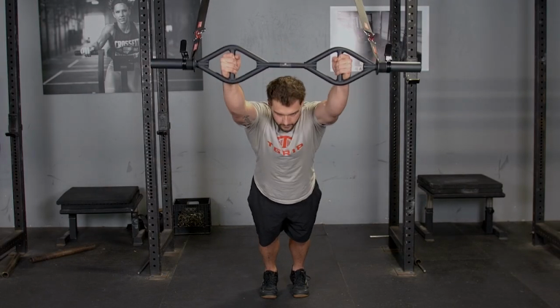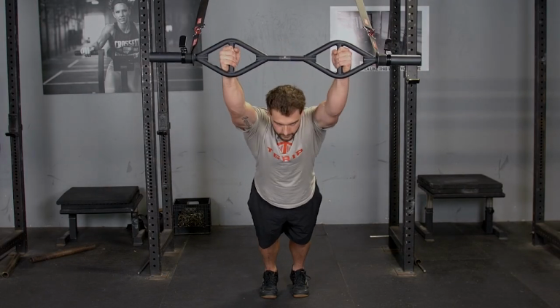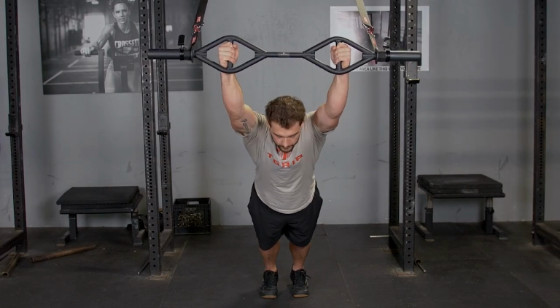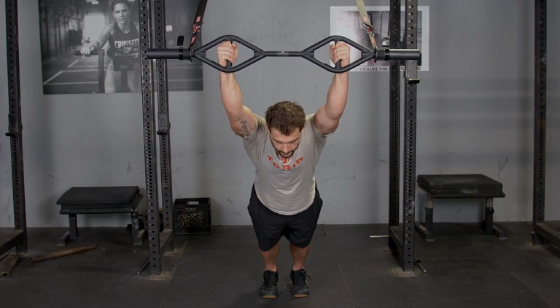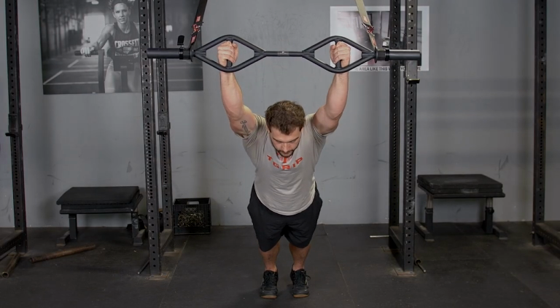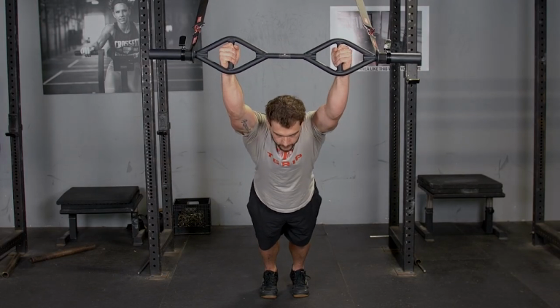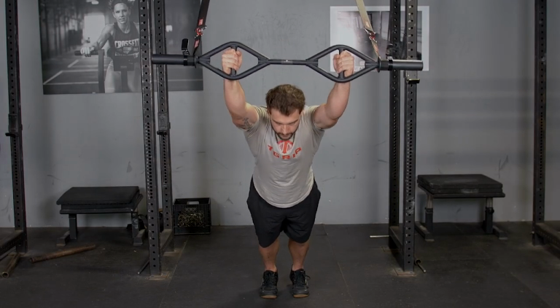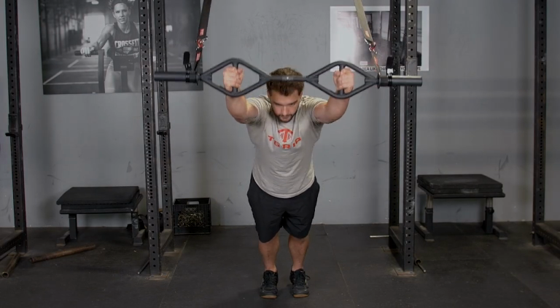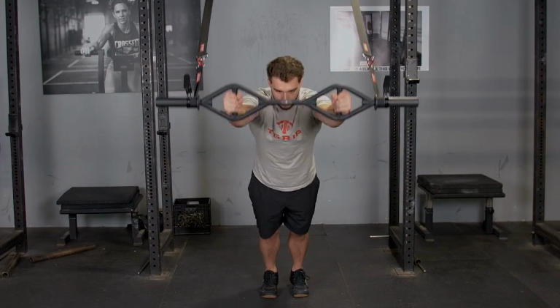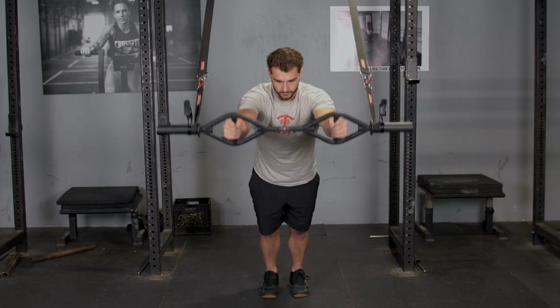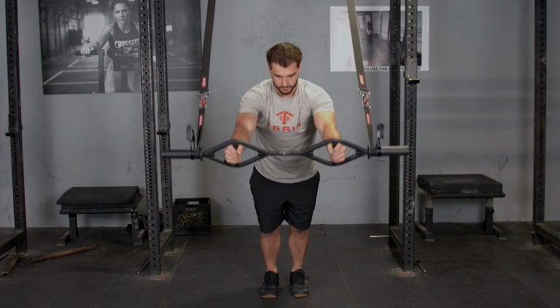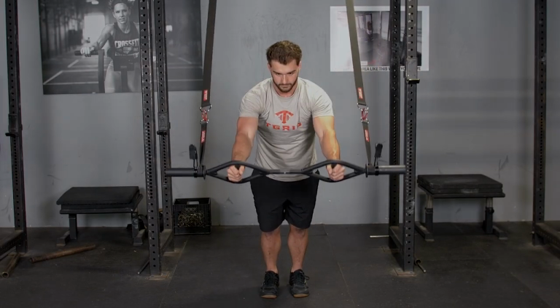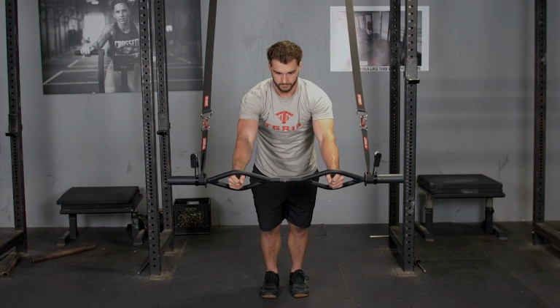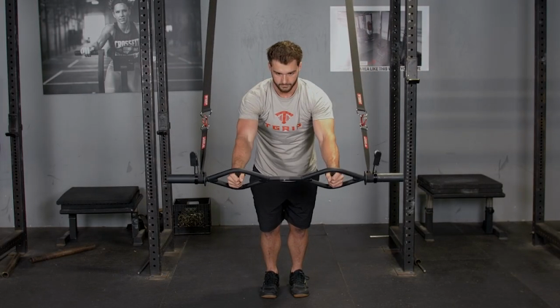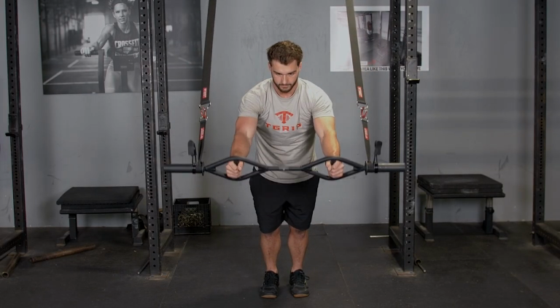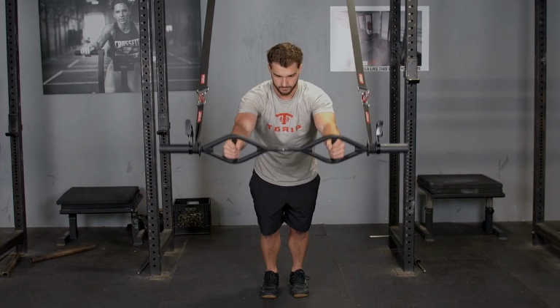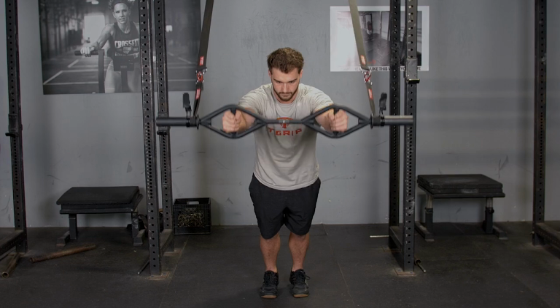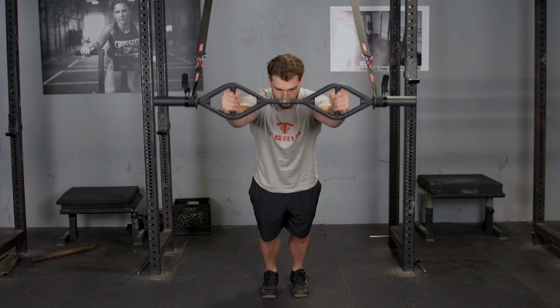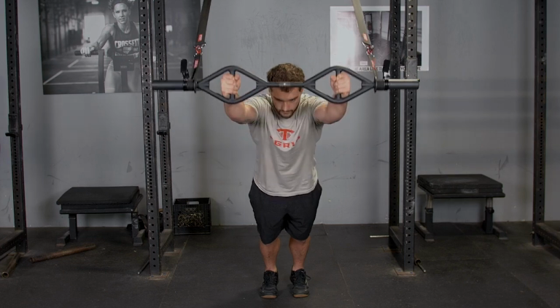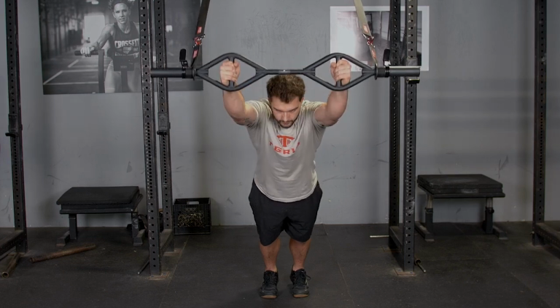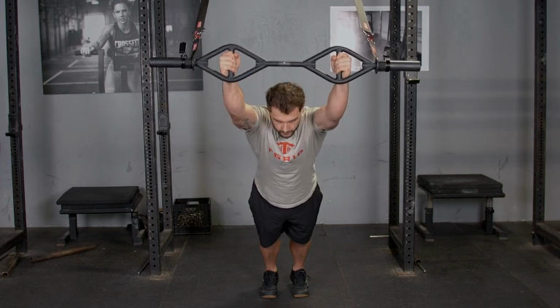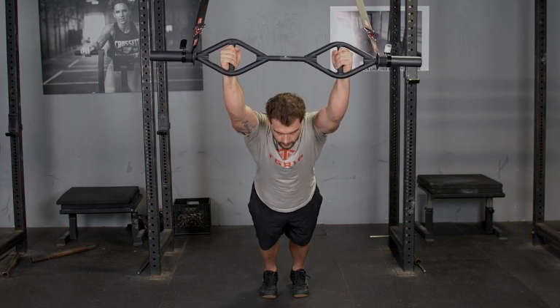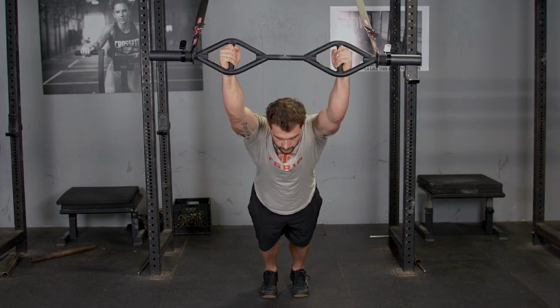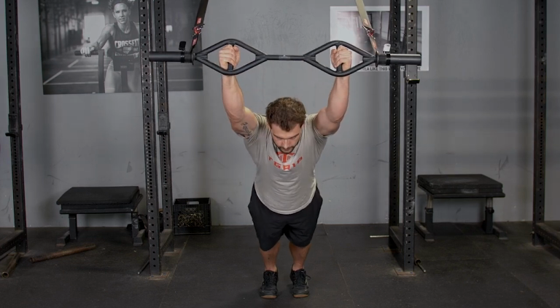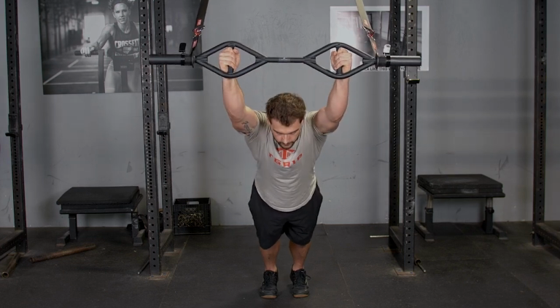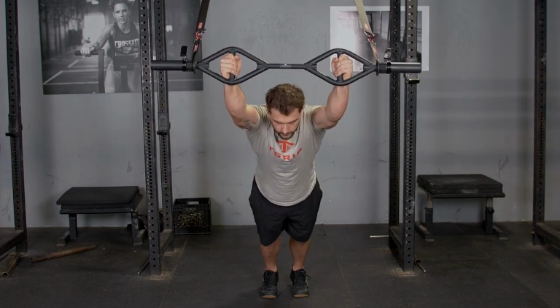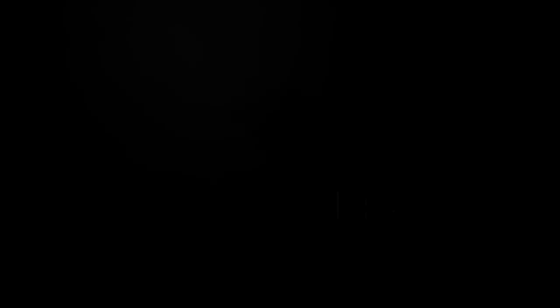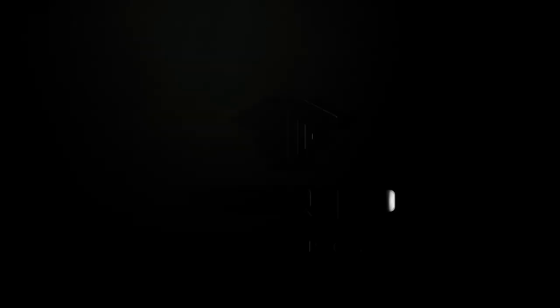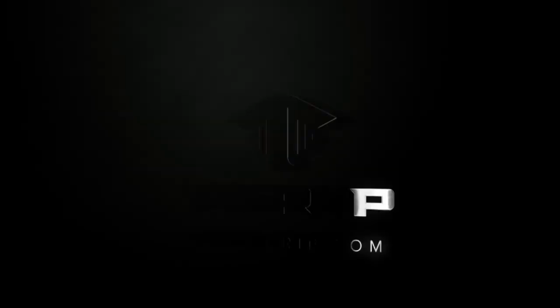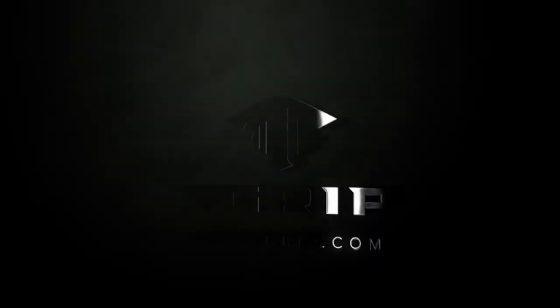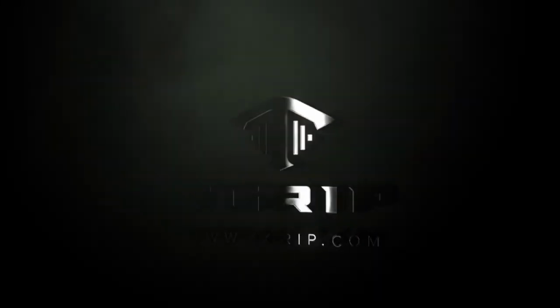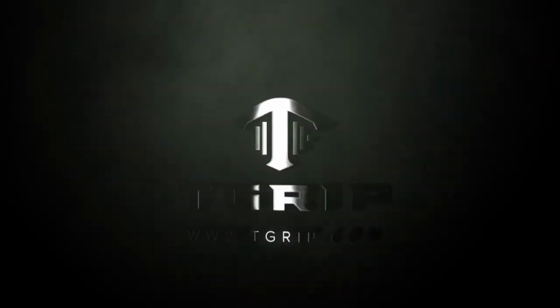Again, this is an excellent exercise for abs, triceps, and lats.